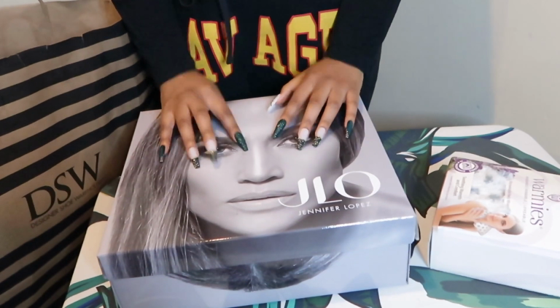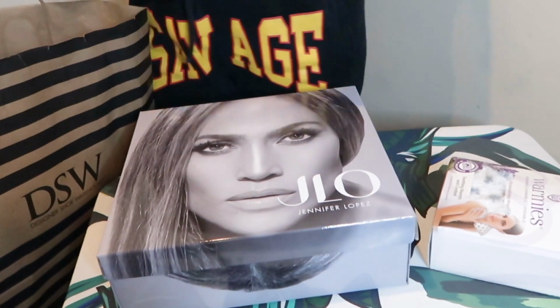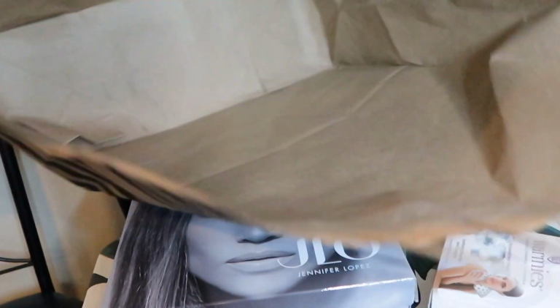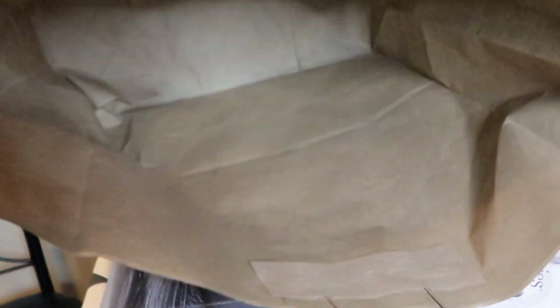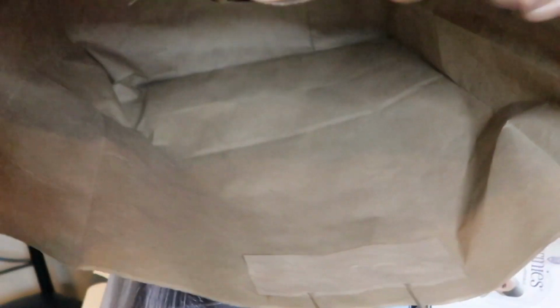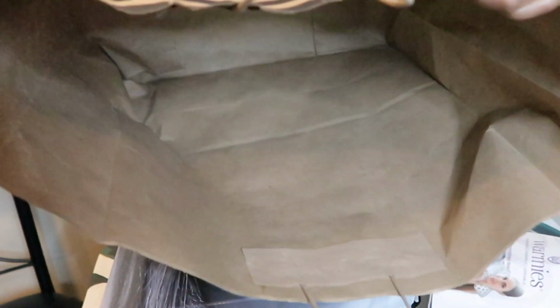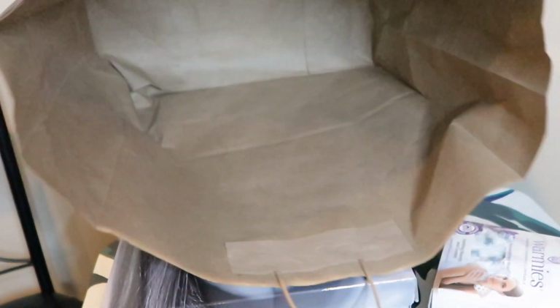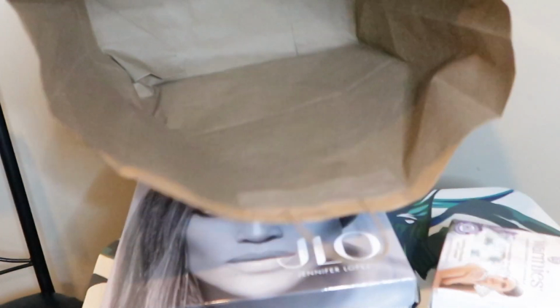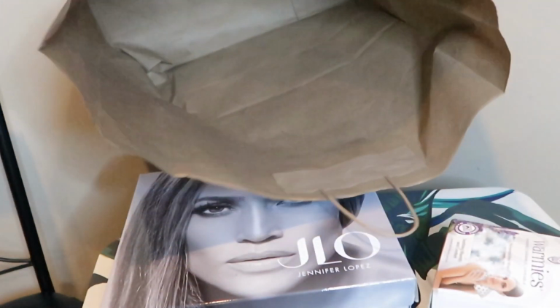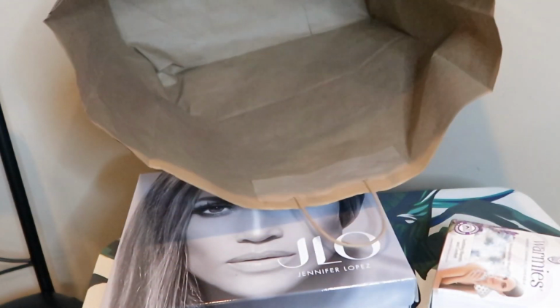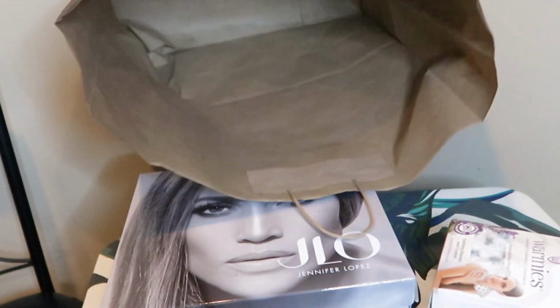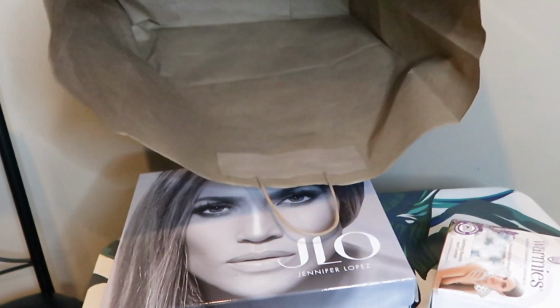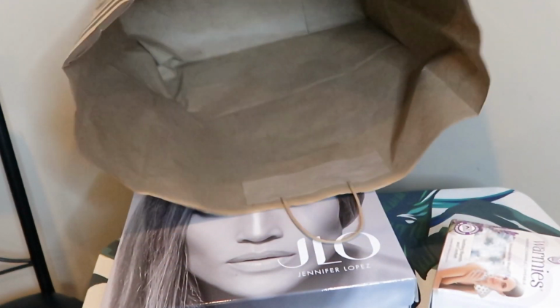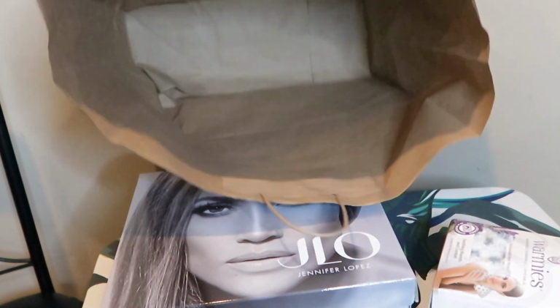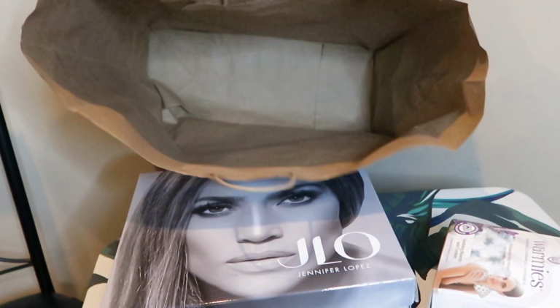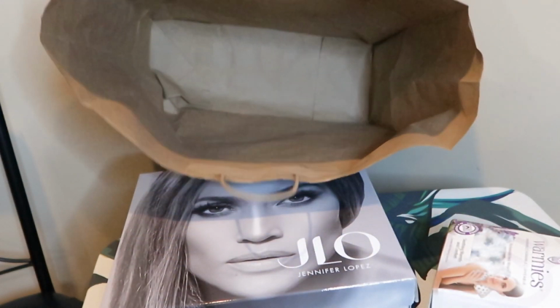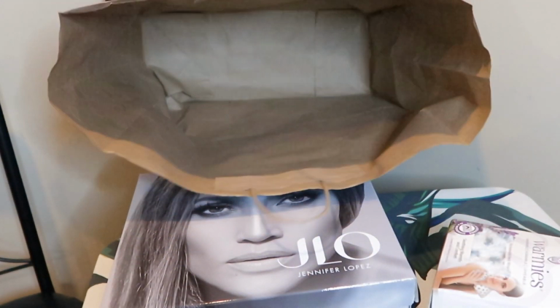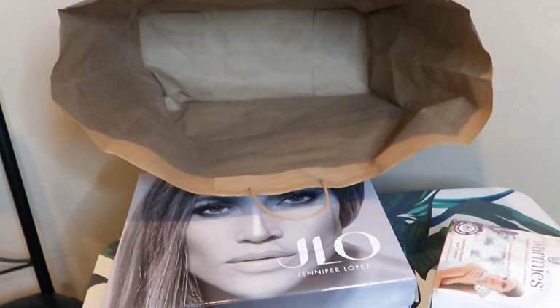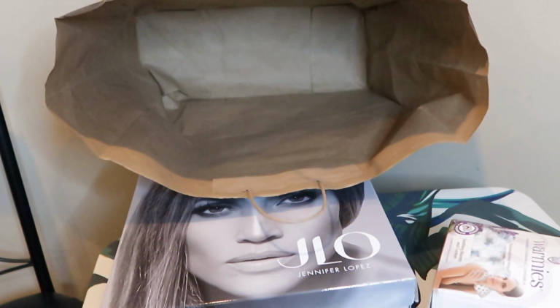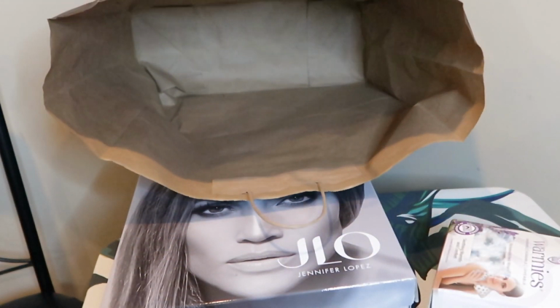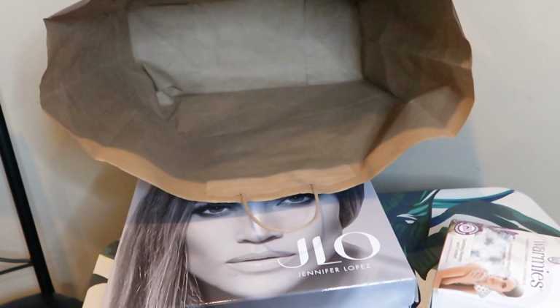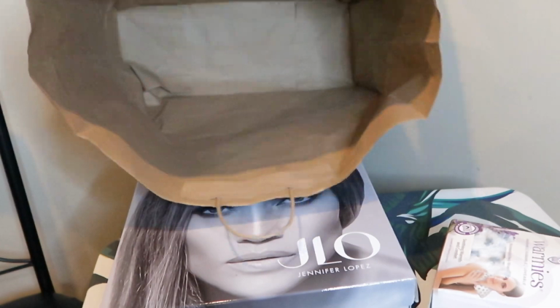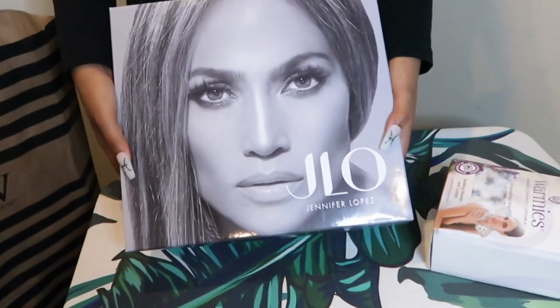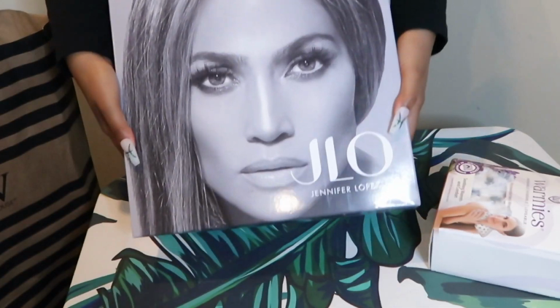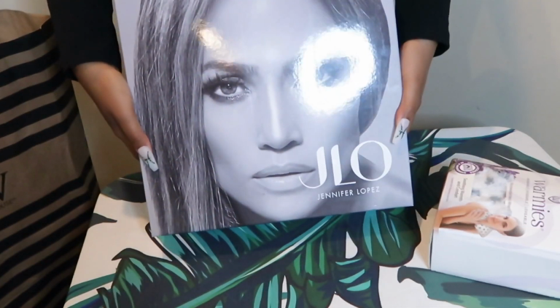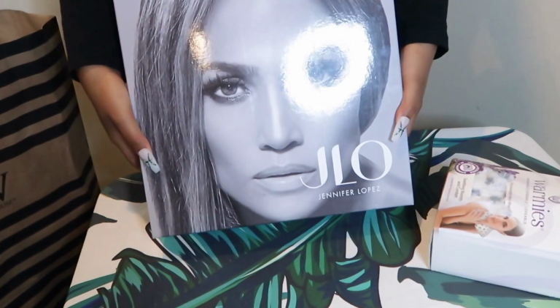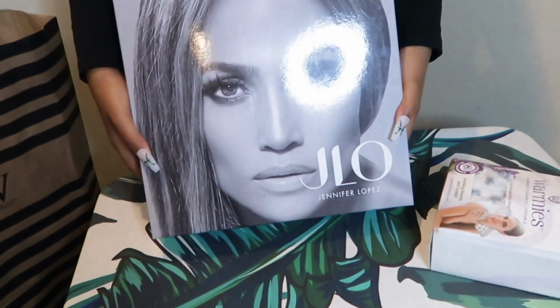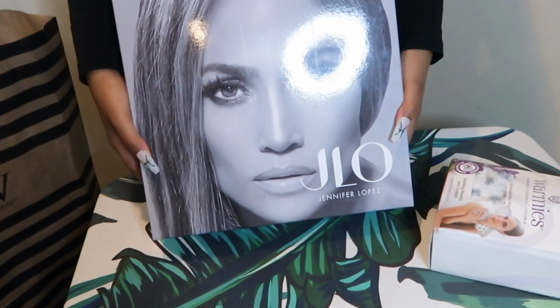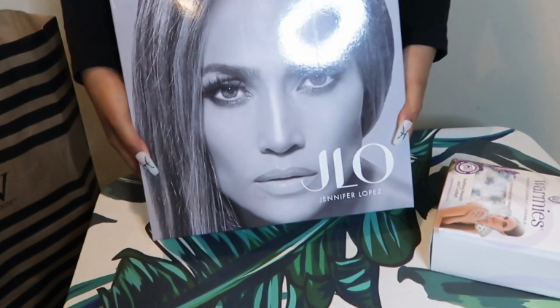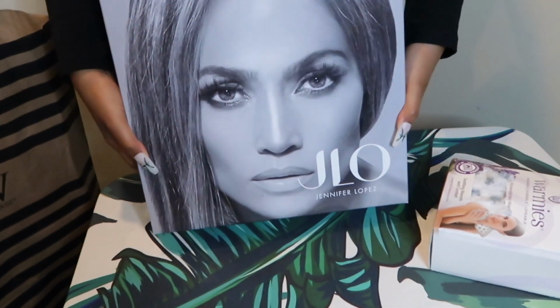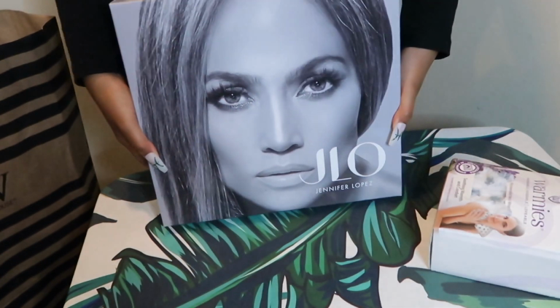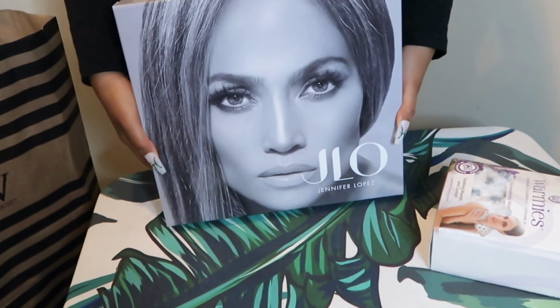There's literally nothing else in this bag. Nothing else in this bag. Come on, J-Lo.